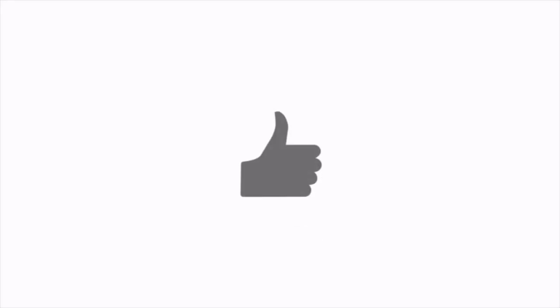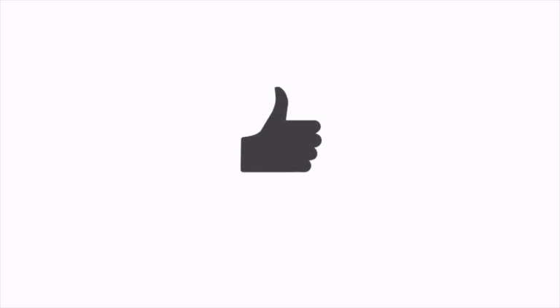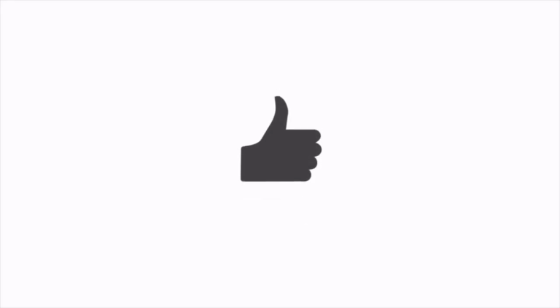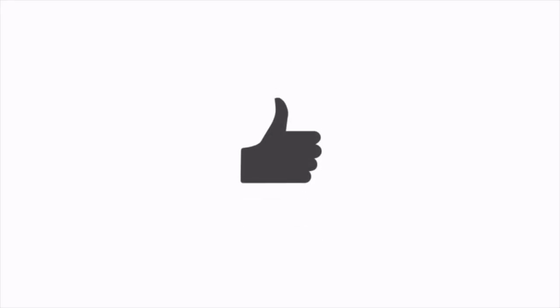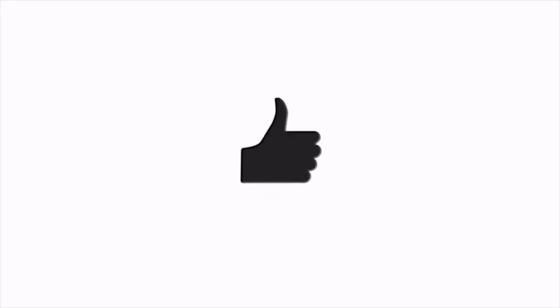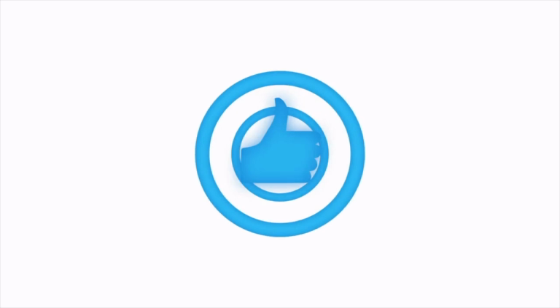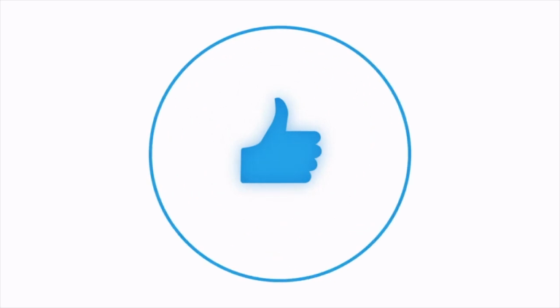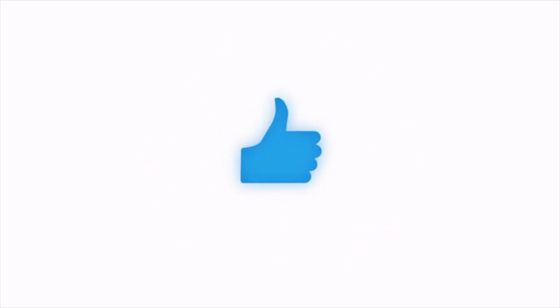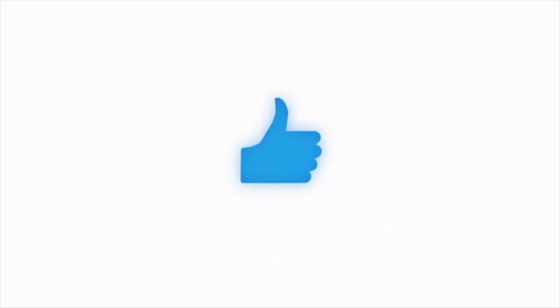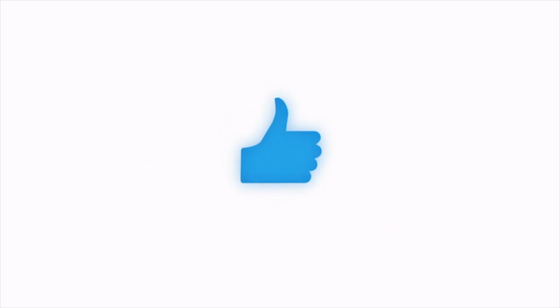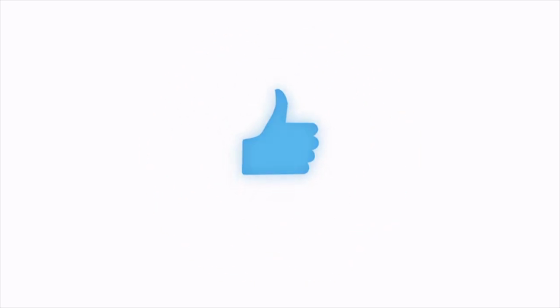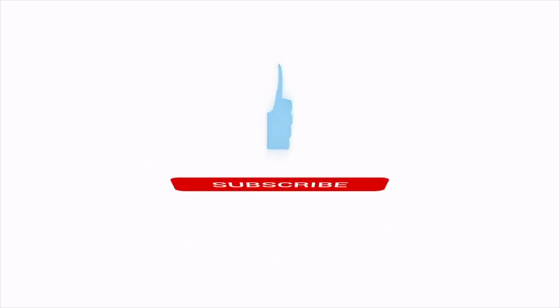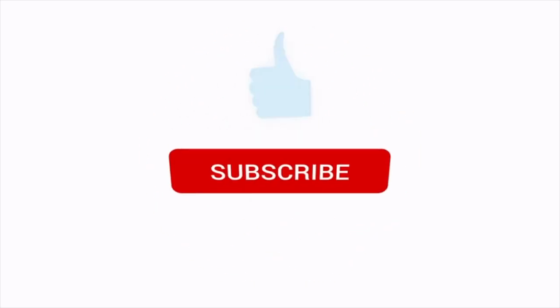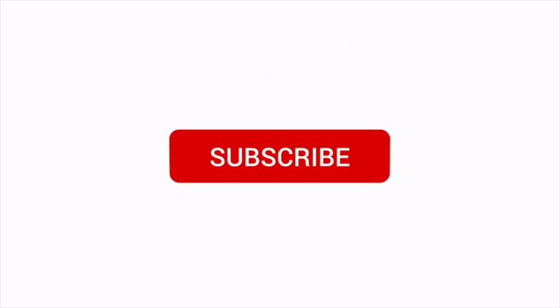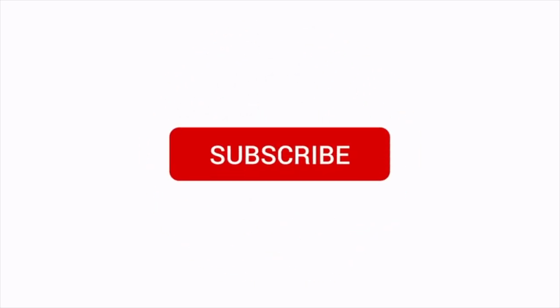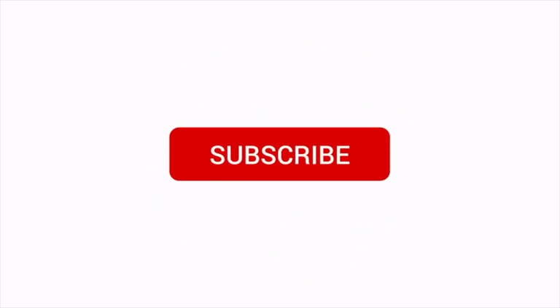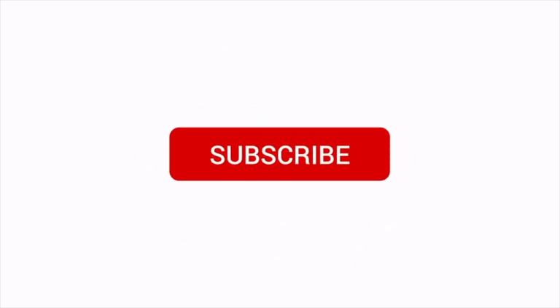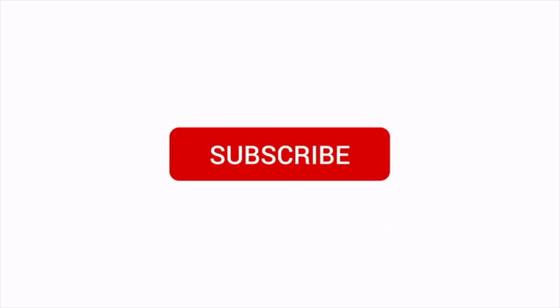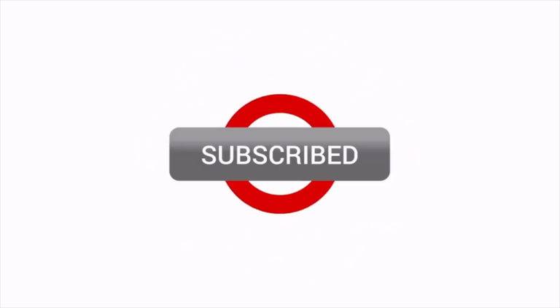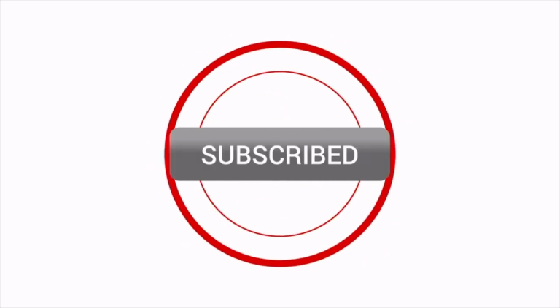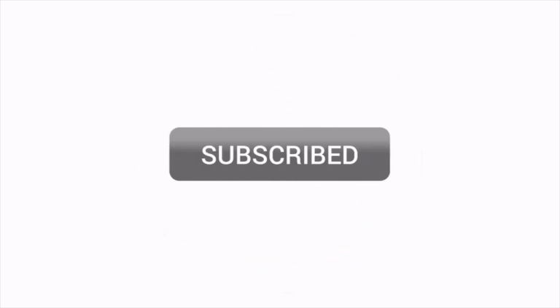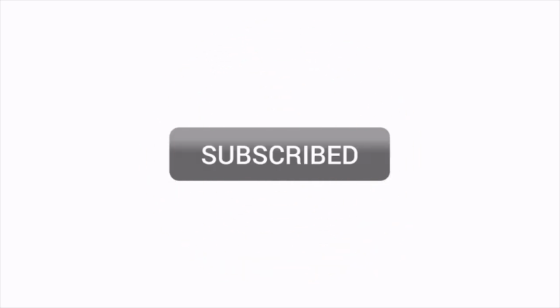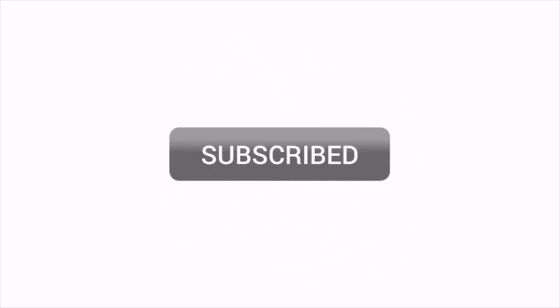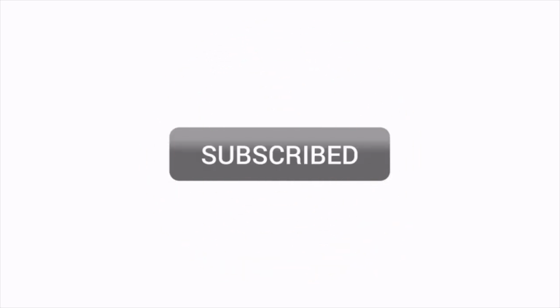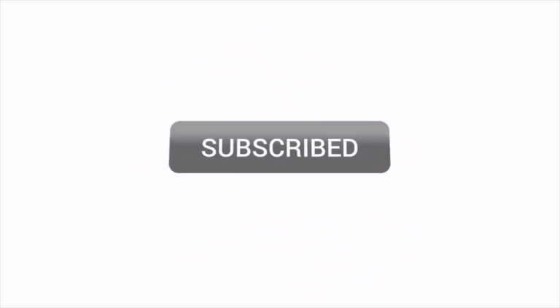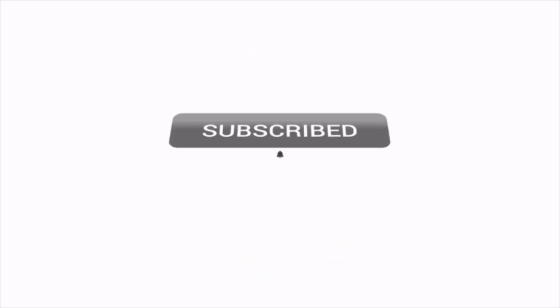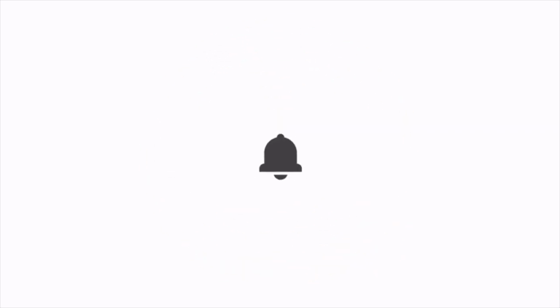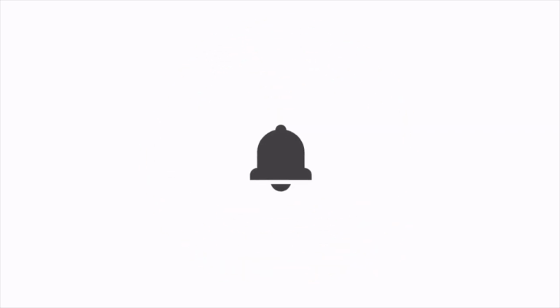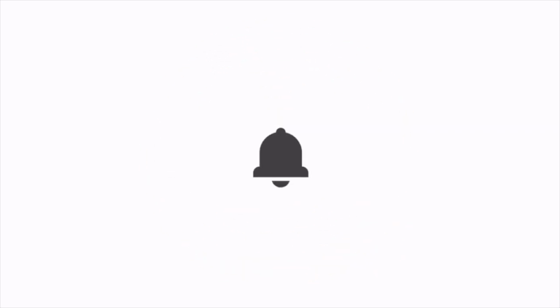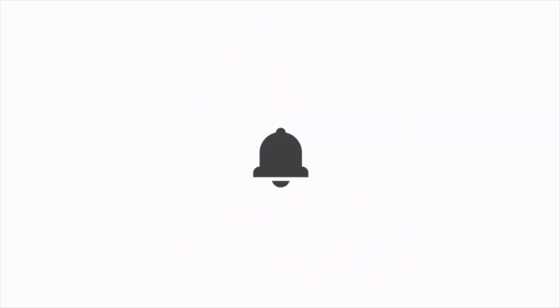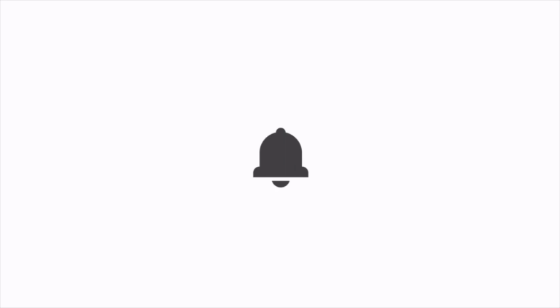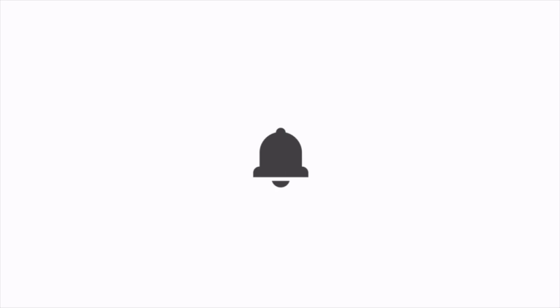If you enjoyed this video, do click the like button and do subscribe to my channel to watch an art supply review every Wednesday.